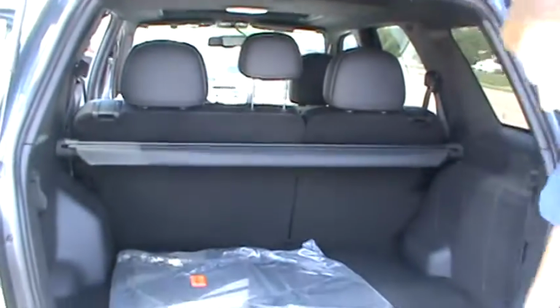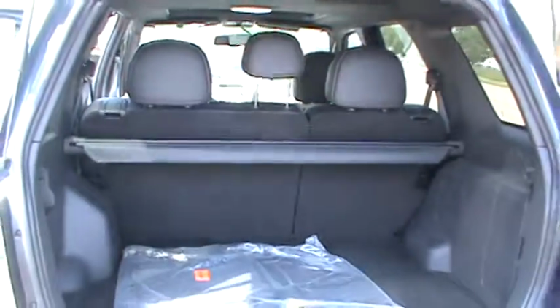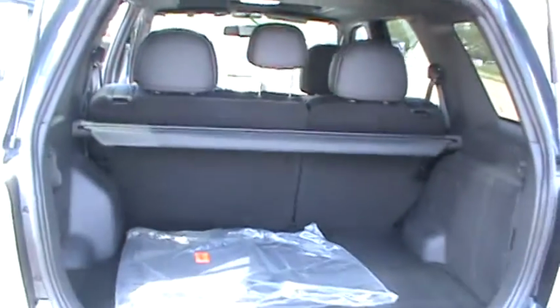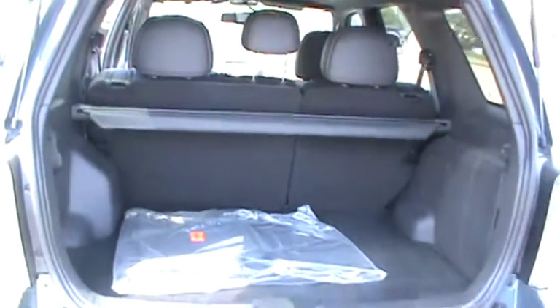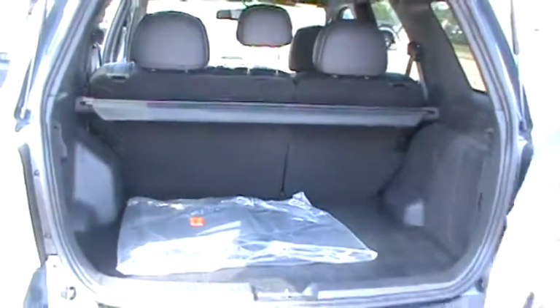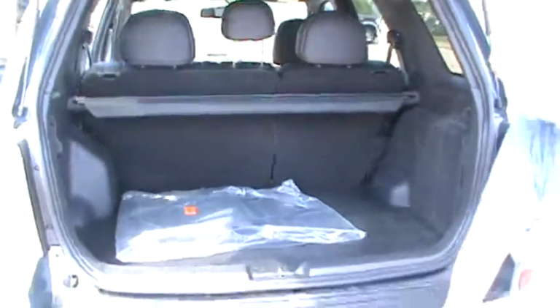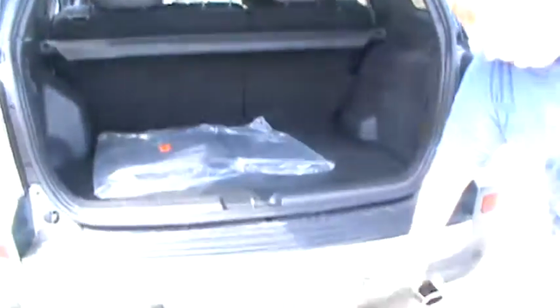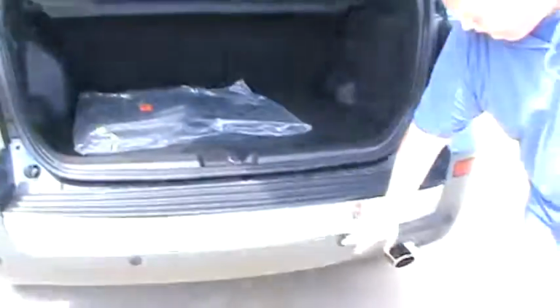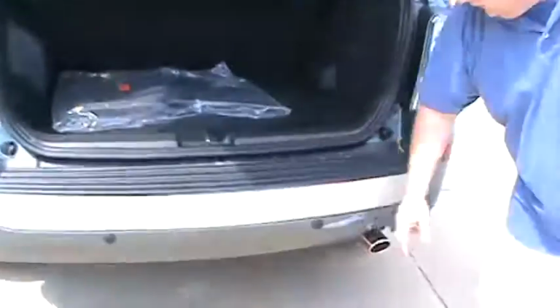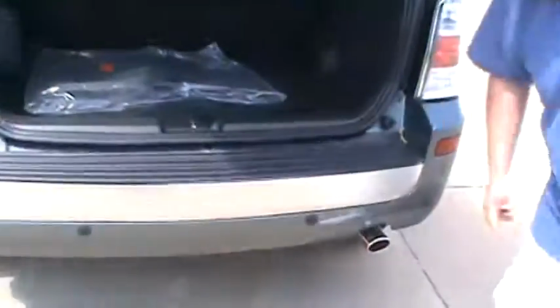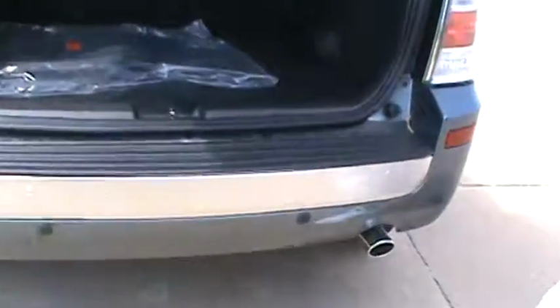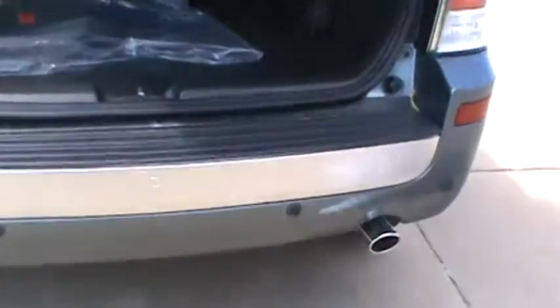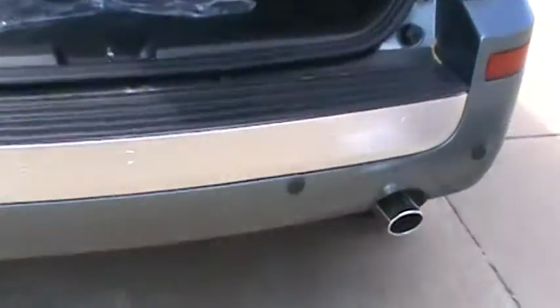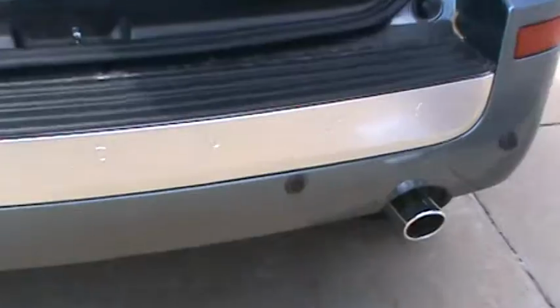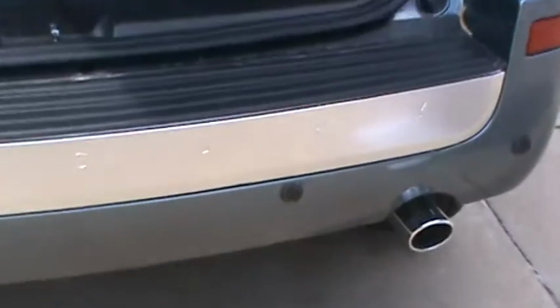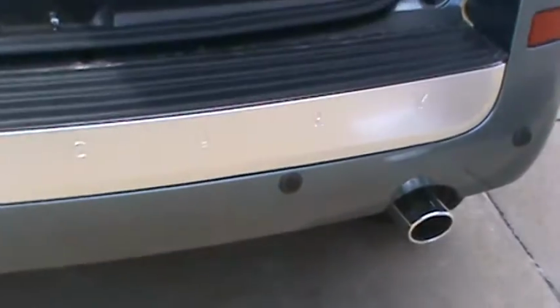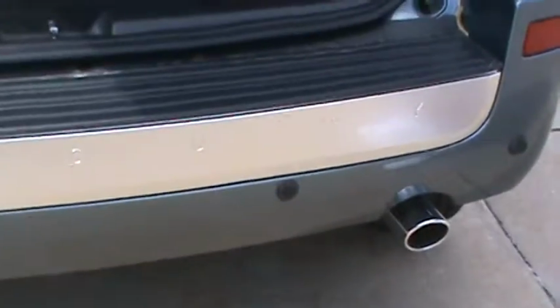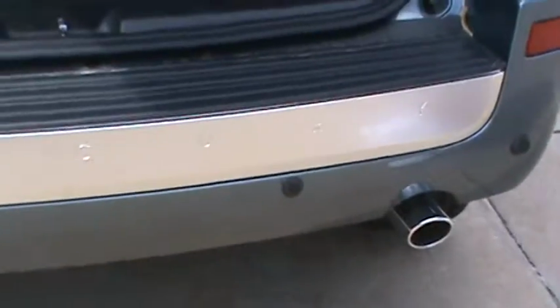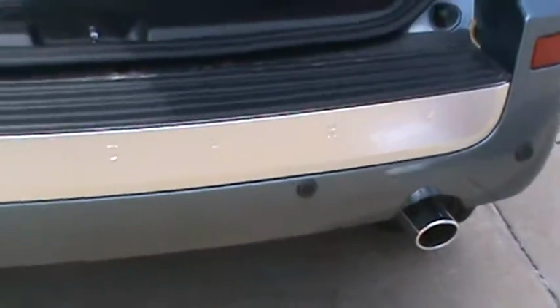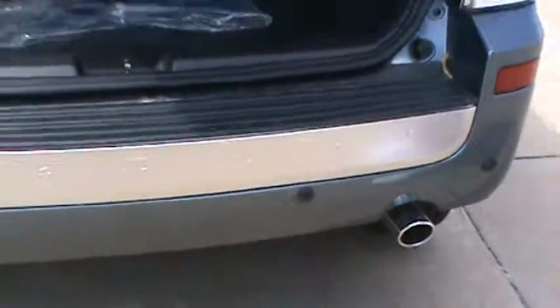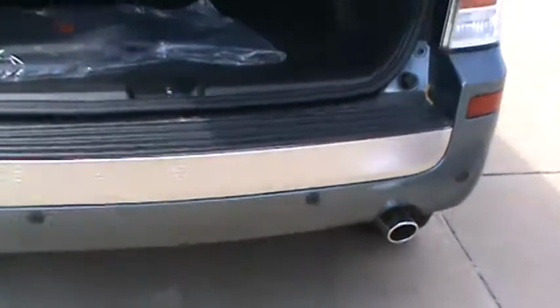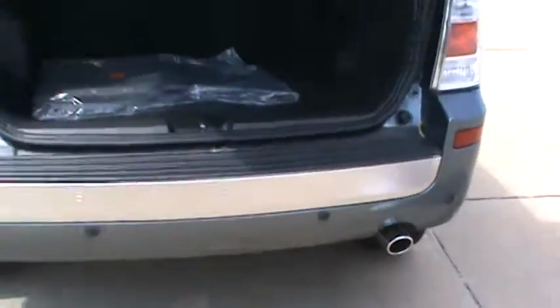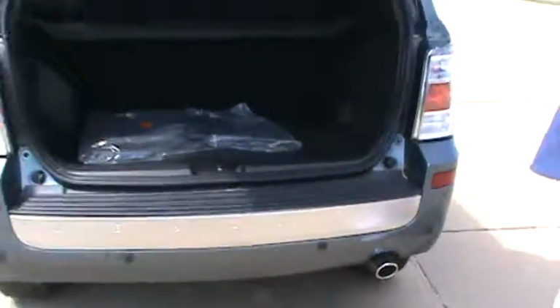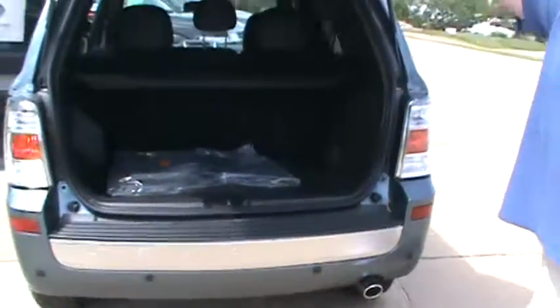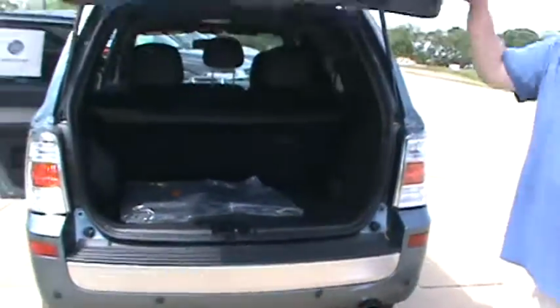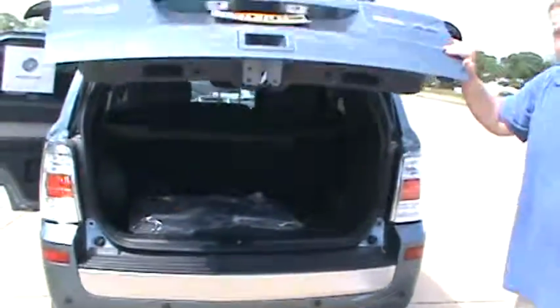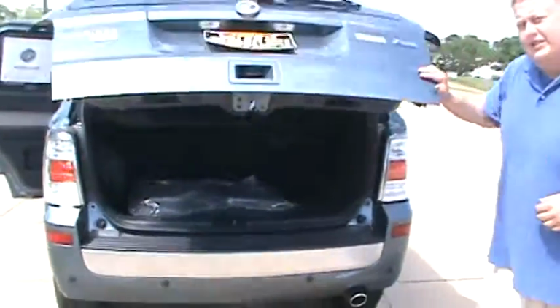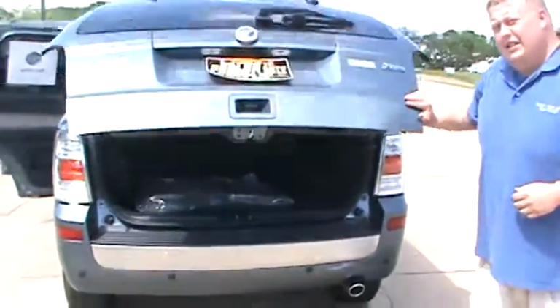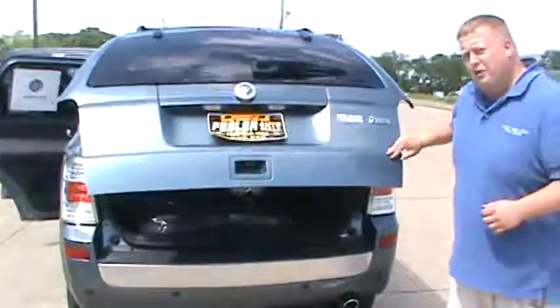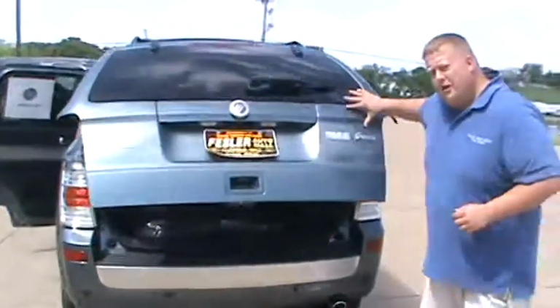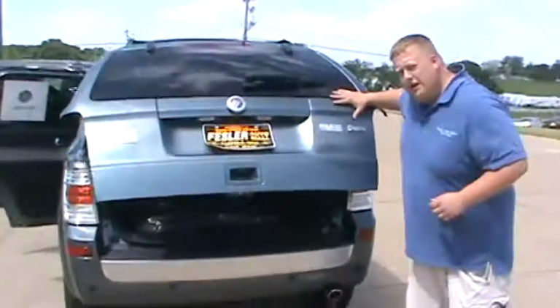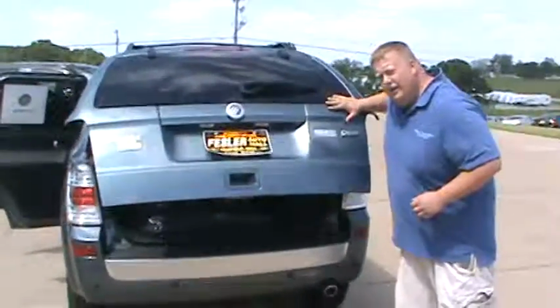You're able to fold down these back seats, and it does have reverse sensing on it. That's the 2010 Mercury Mariner.